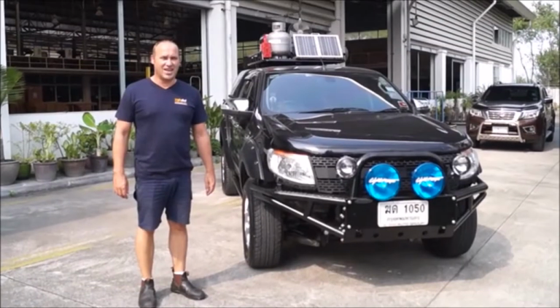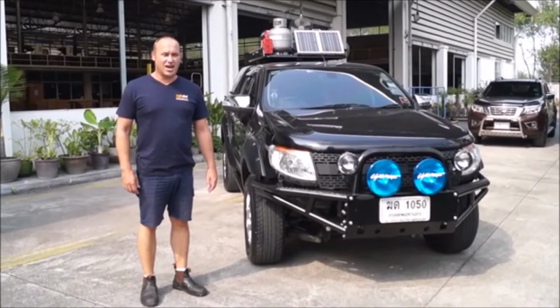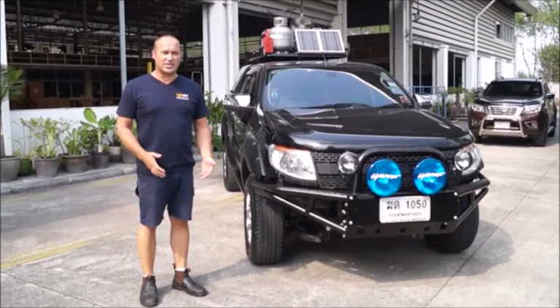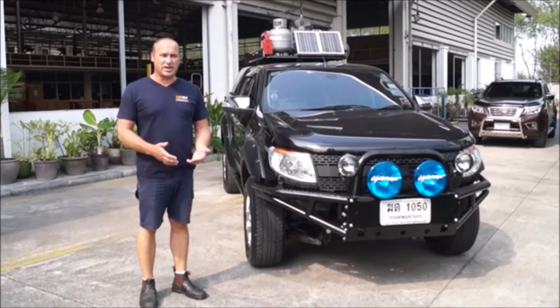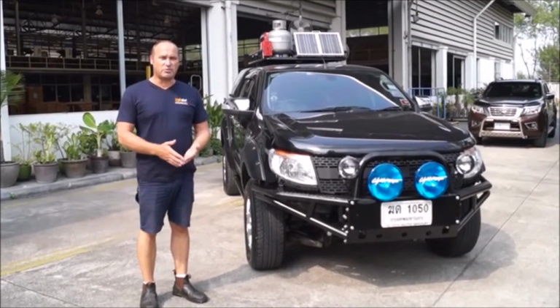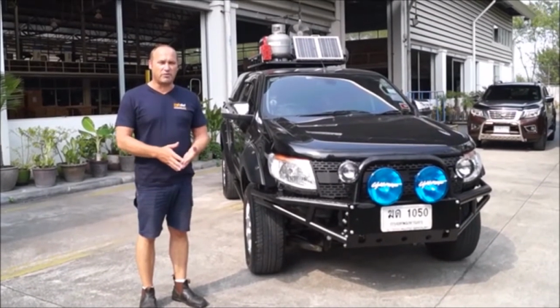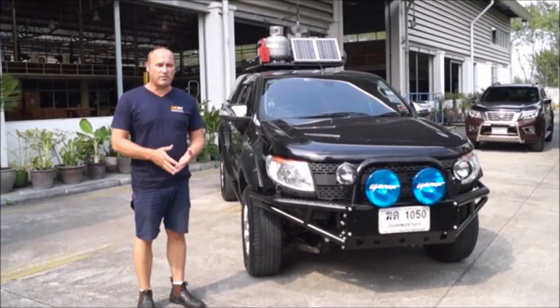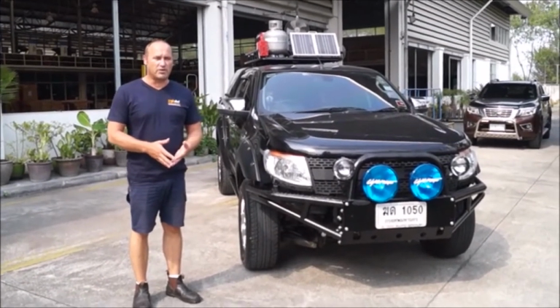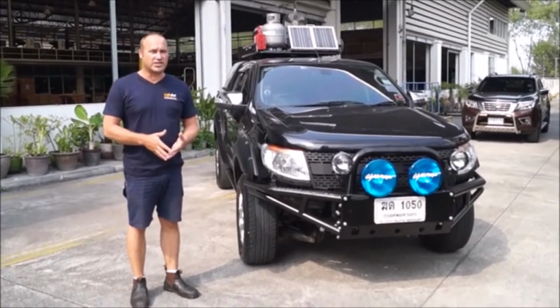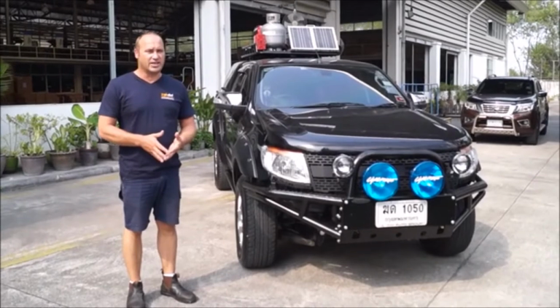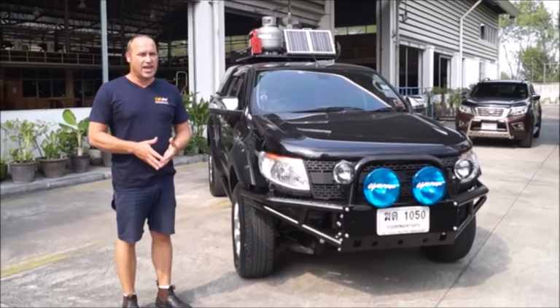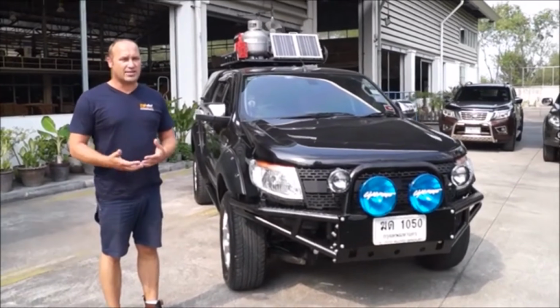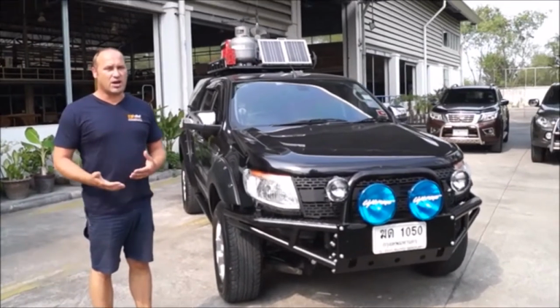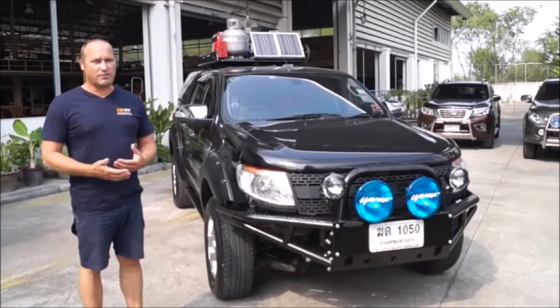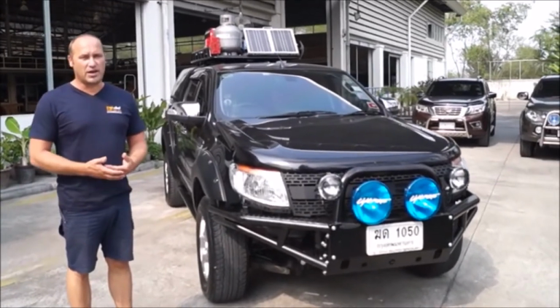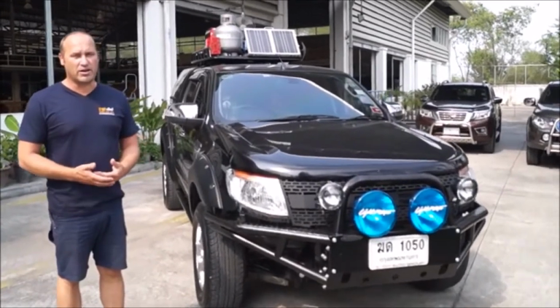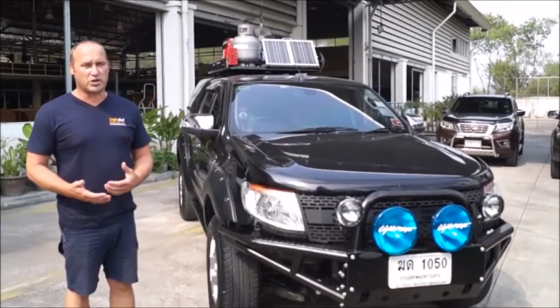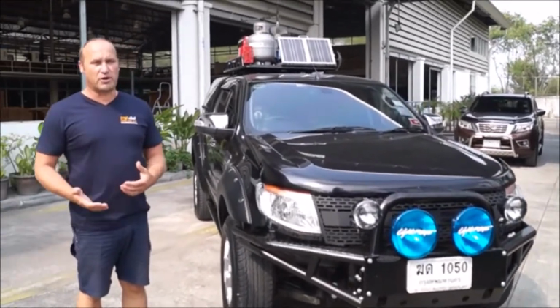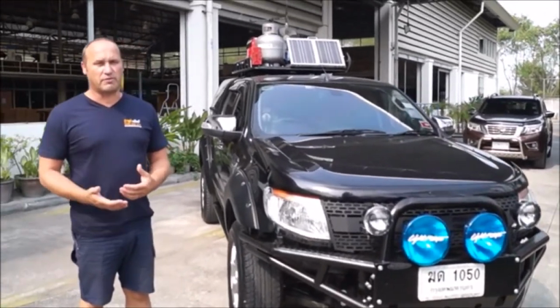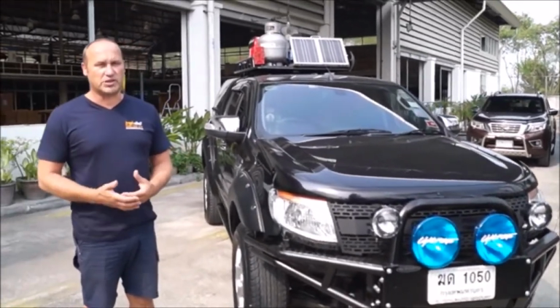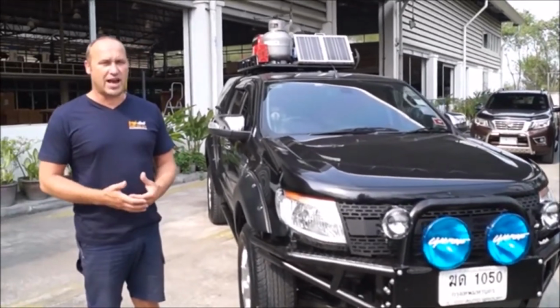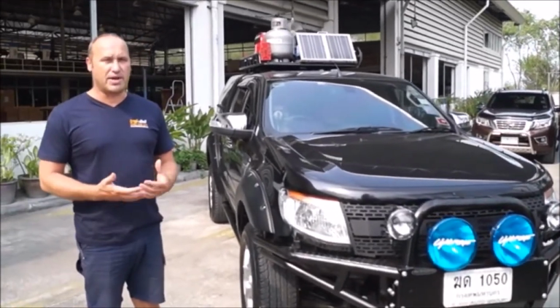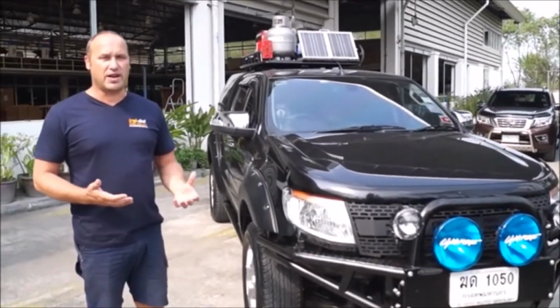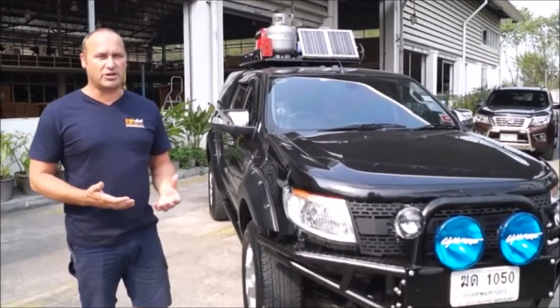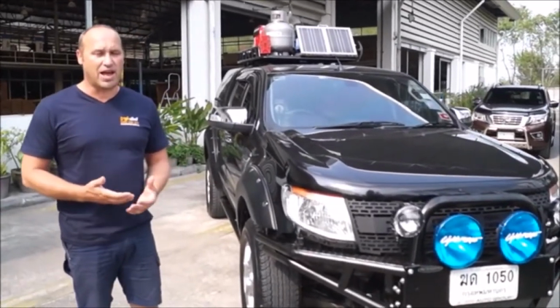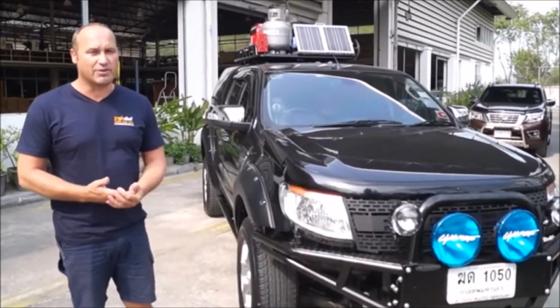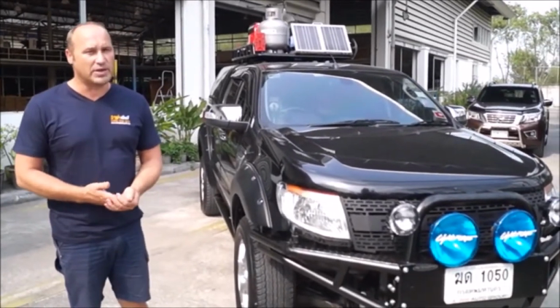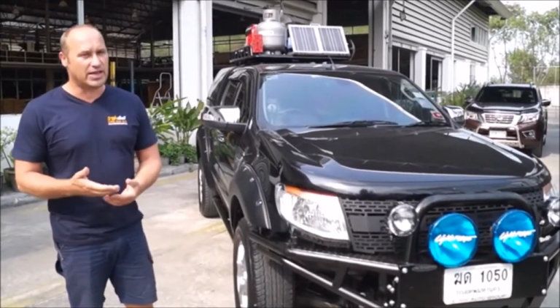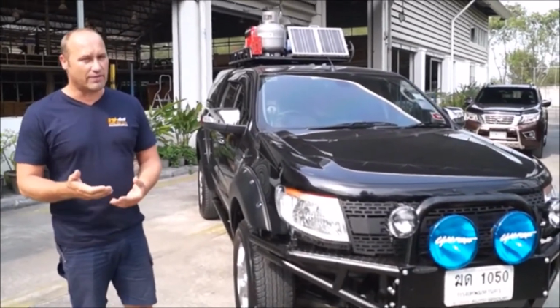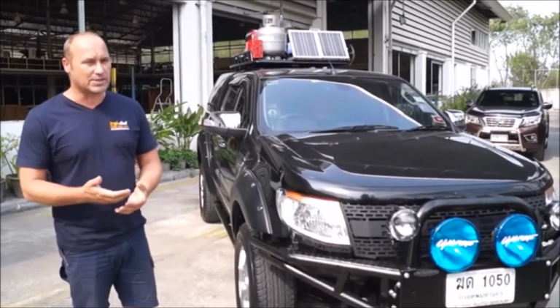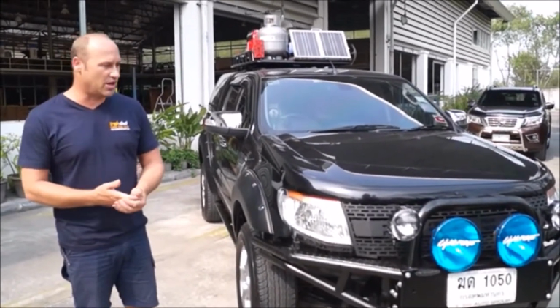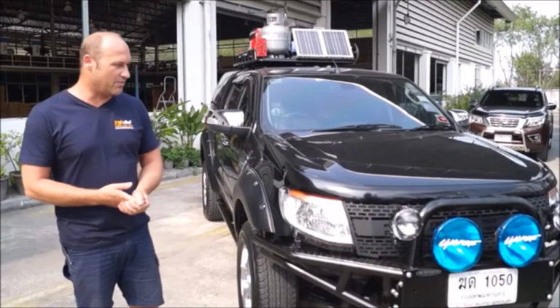Hello, Justin here from Trek 4x4, just outside of Bangkok in the Saraburi province at our manufacturing plant where we can organize supplies from.